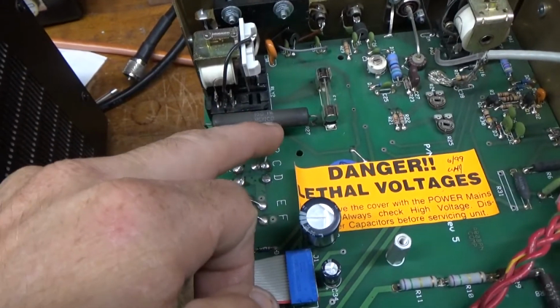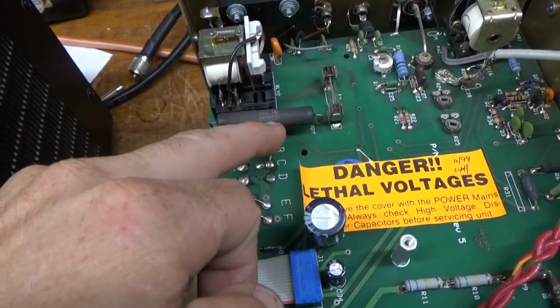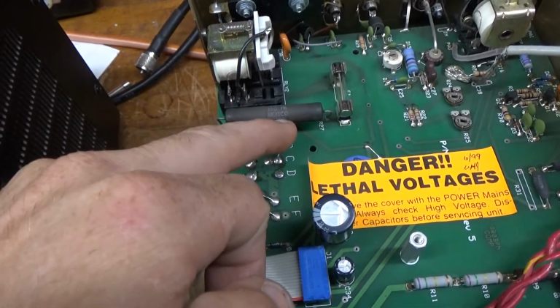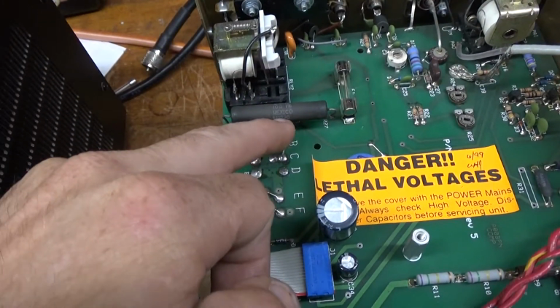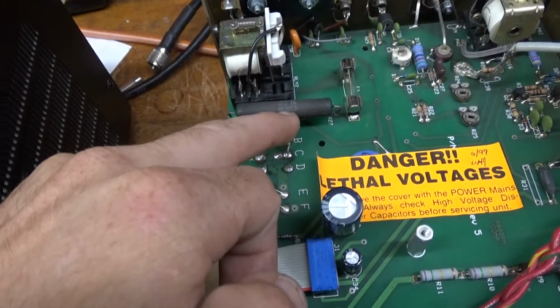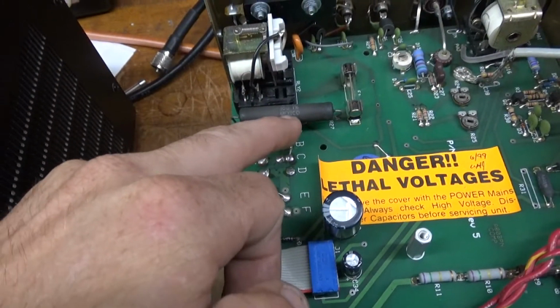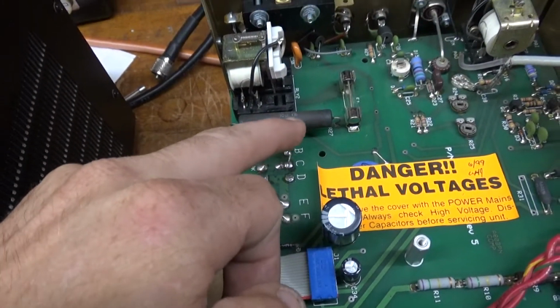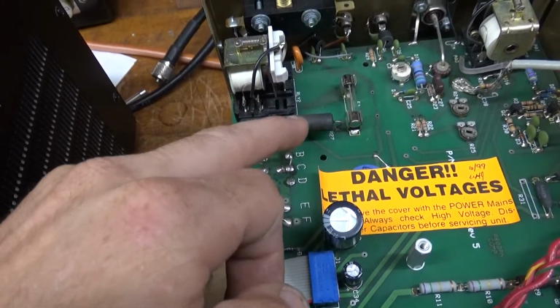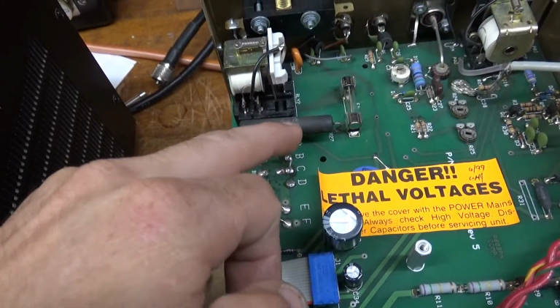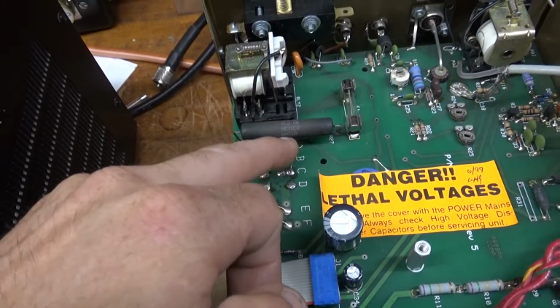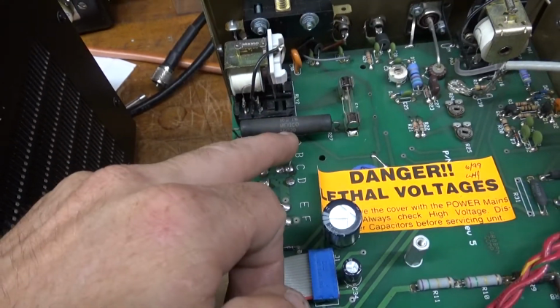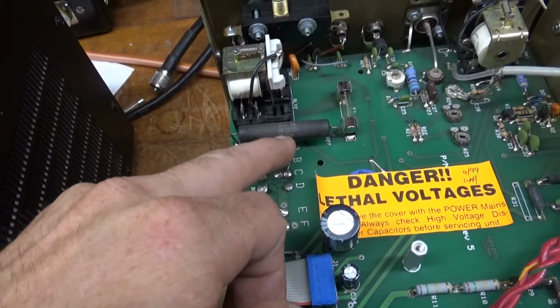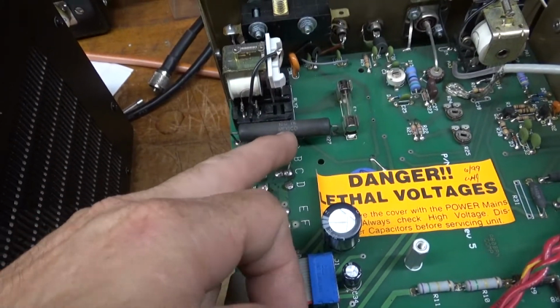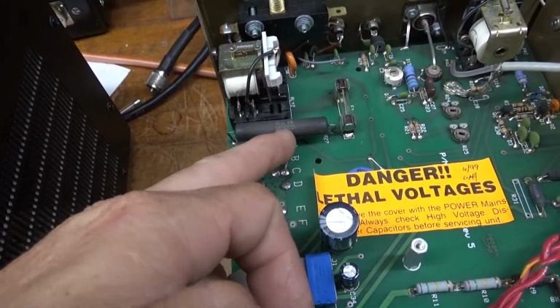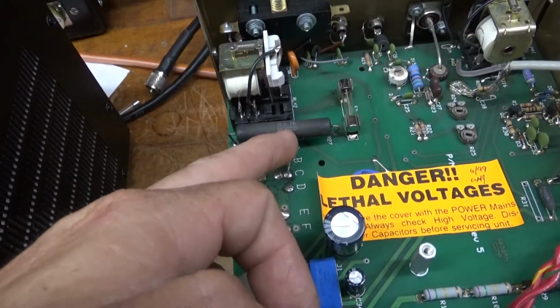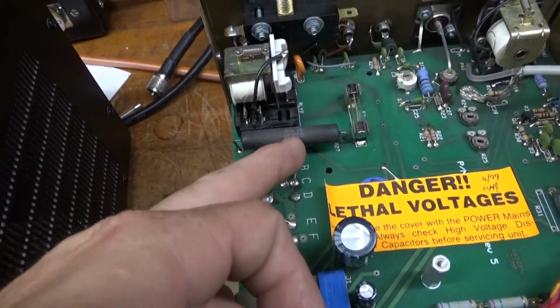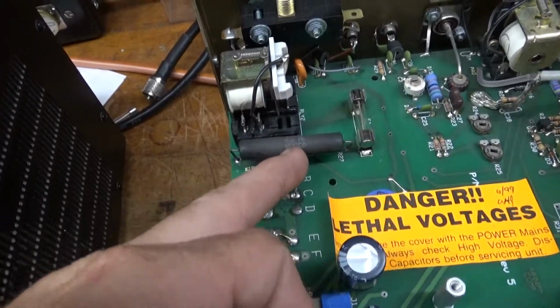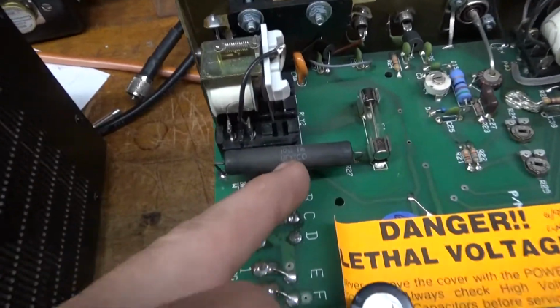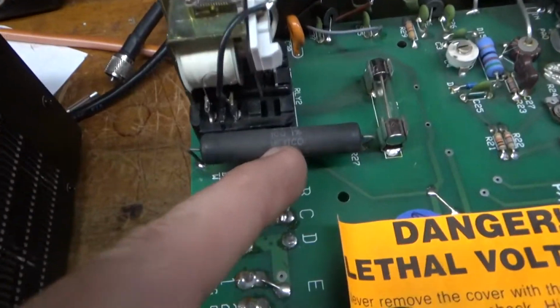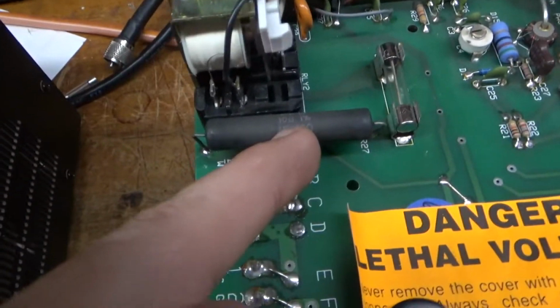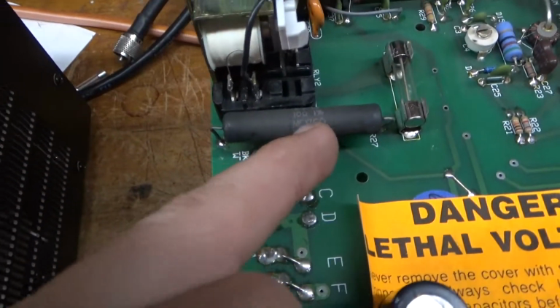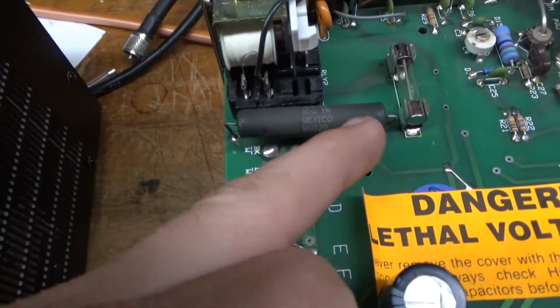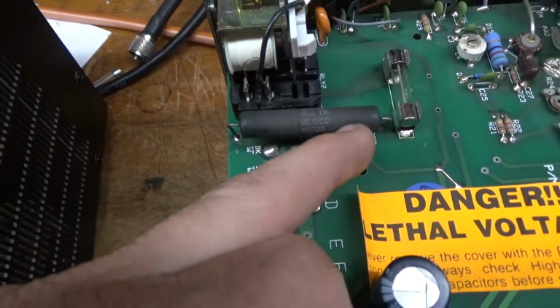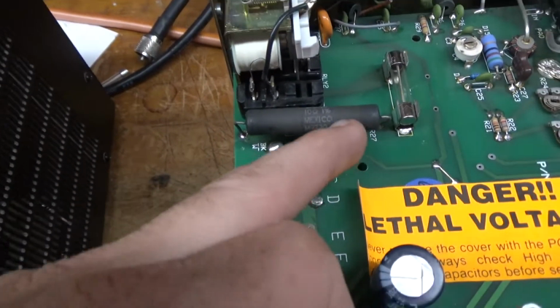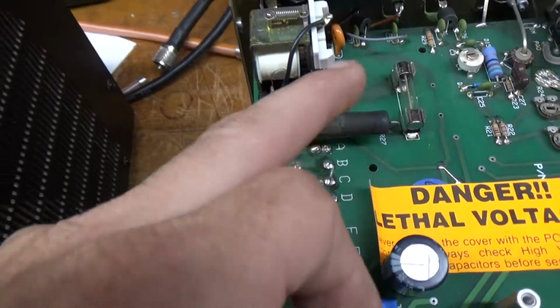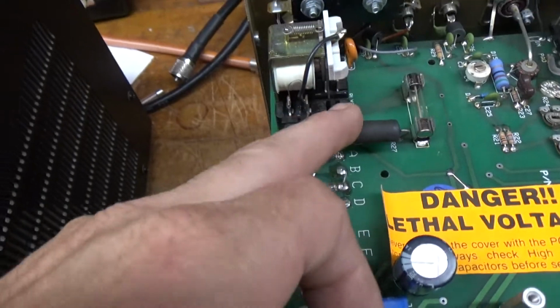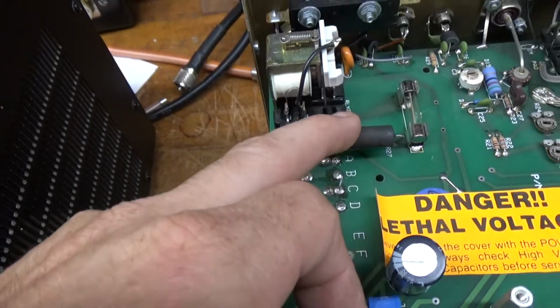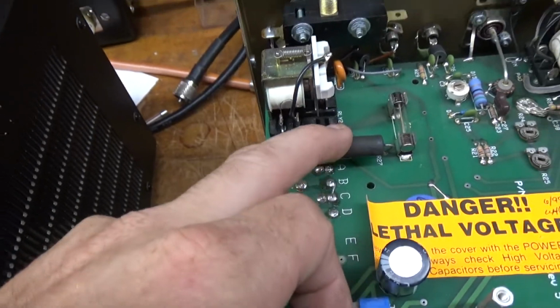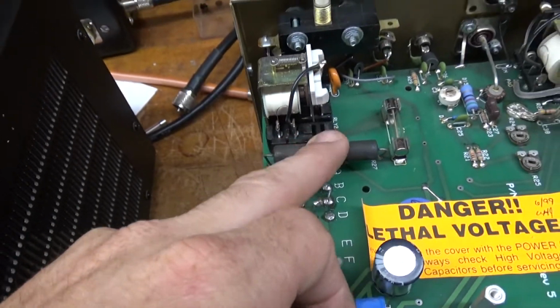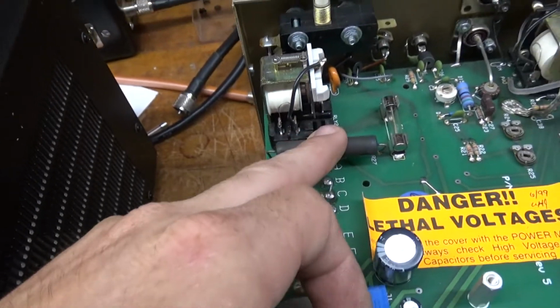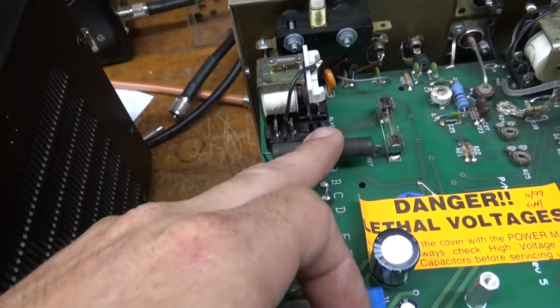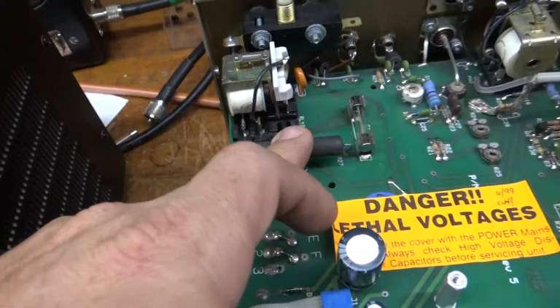The soft start resistors are damaged — you can see they're cracked — so I'll have to replace those.